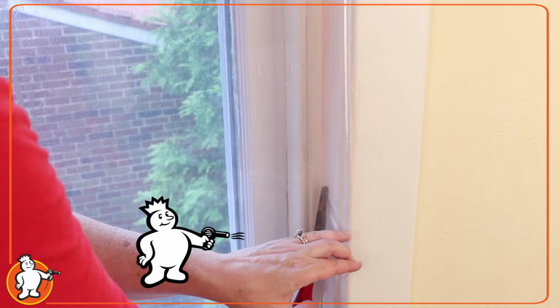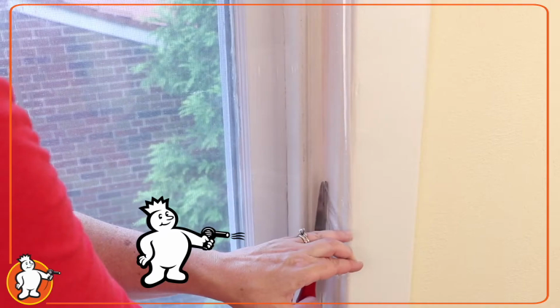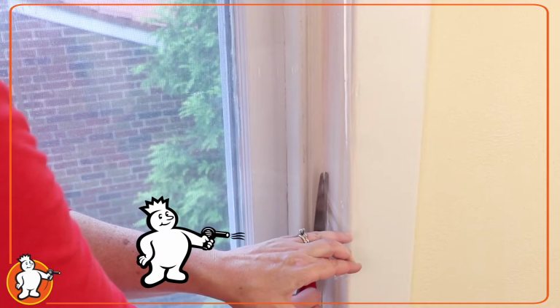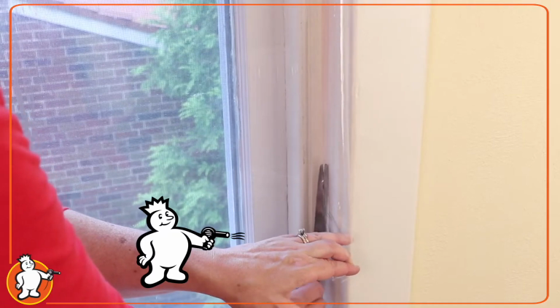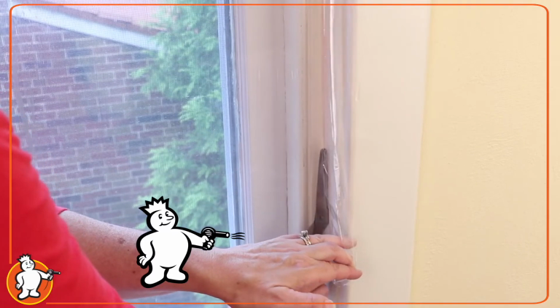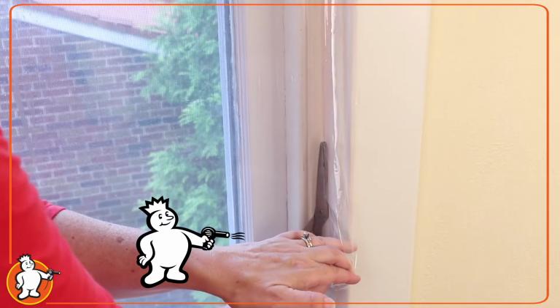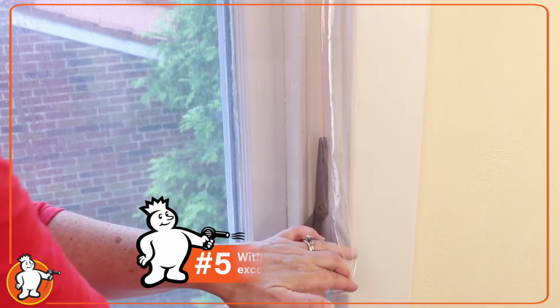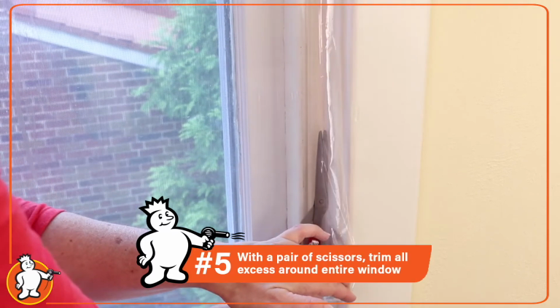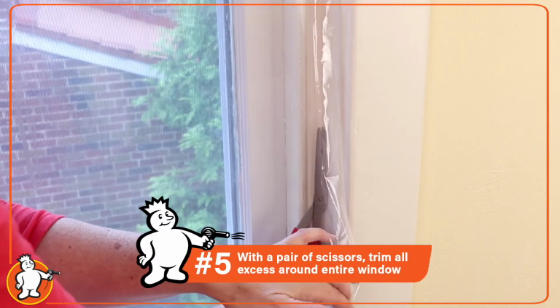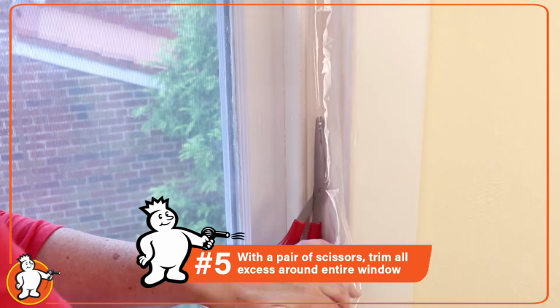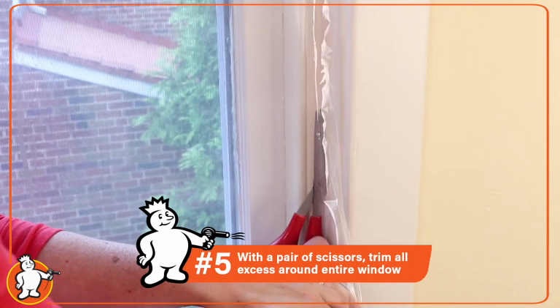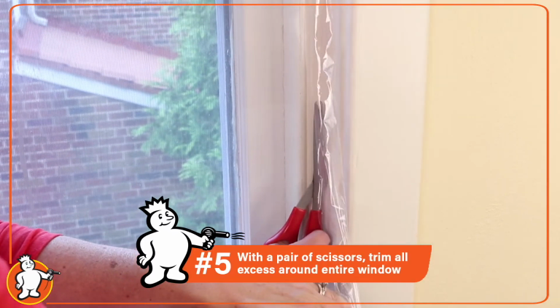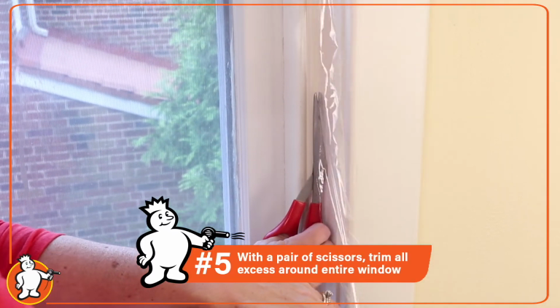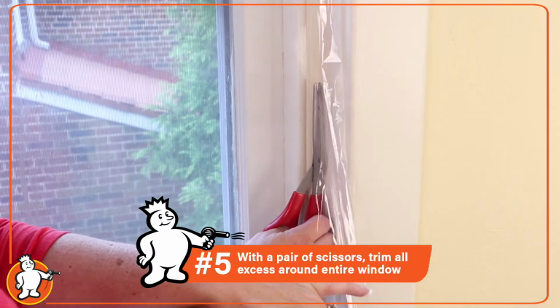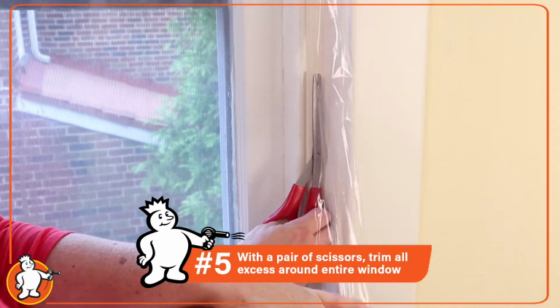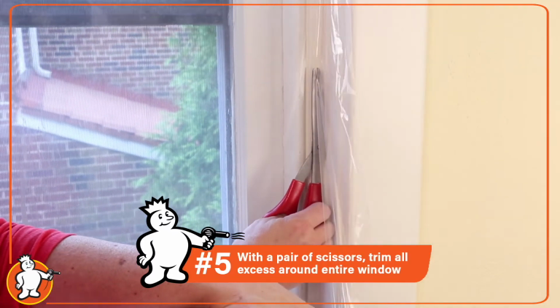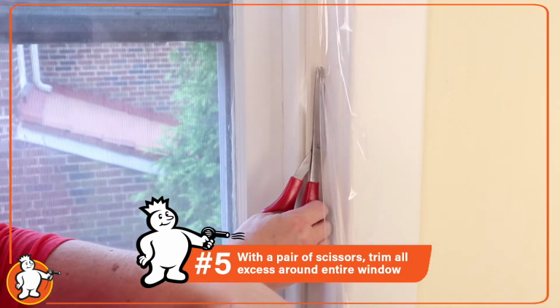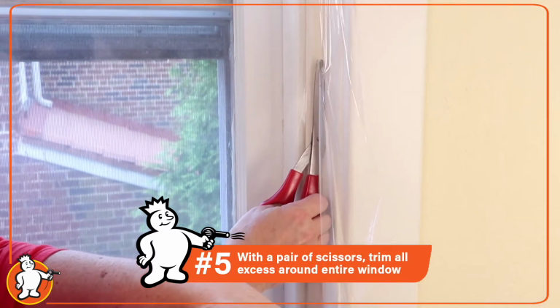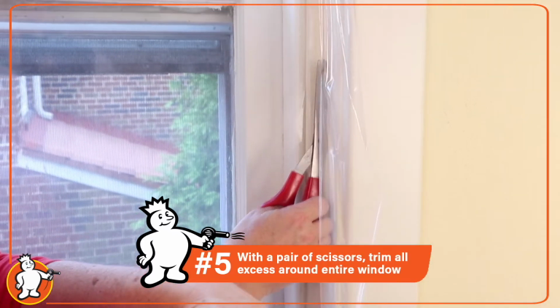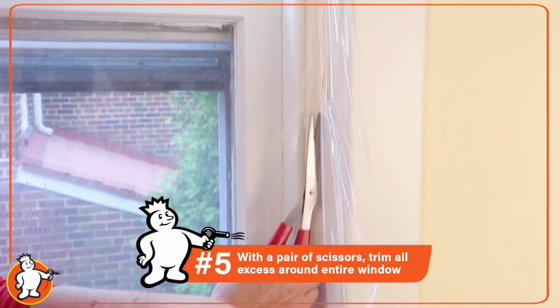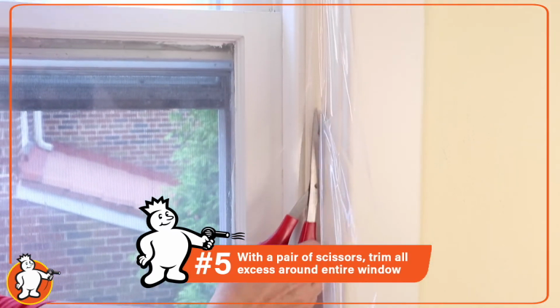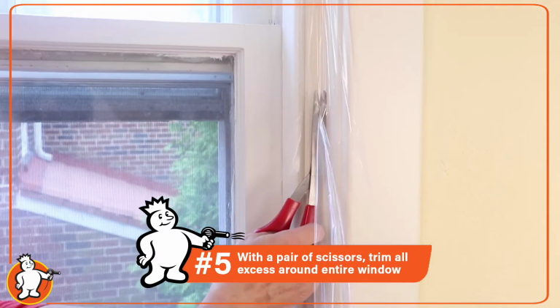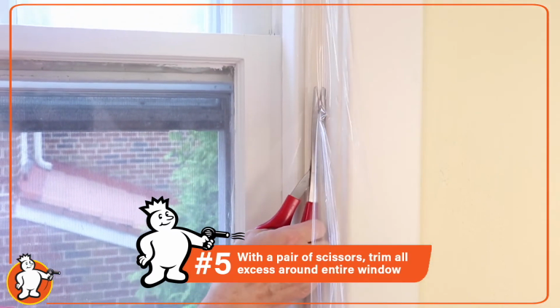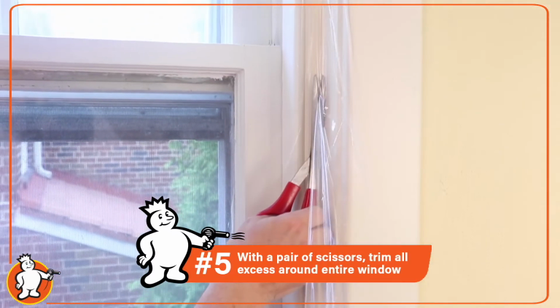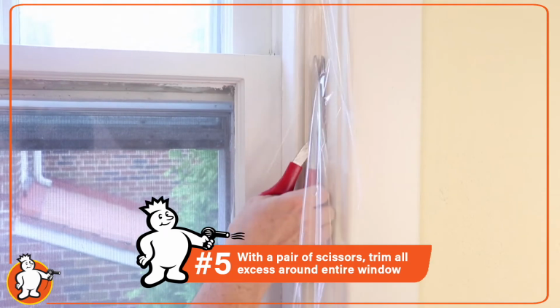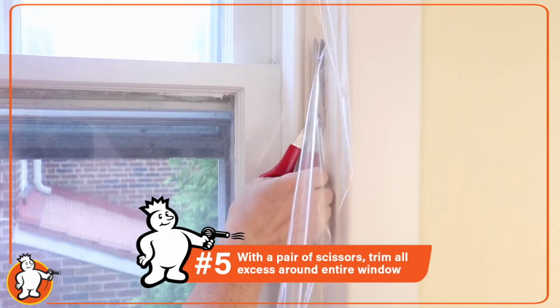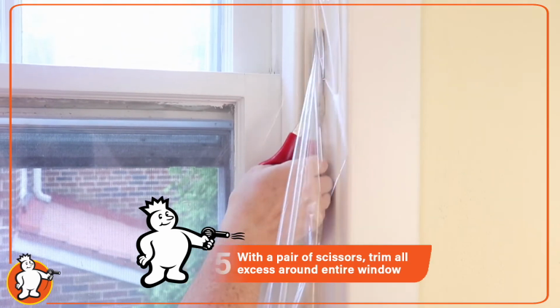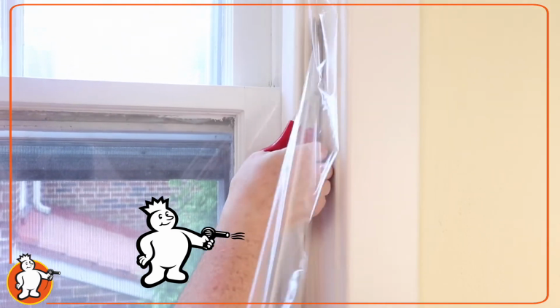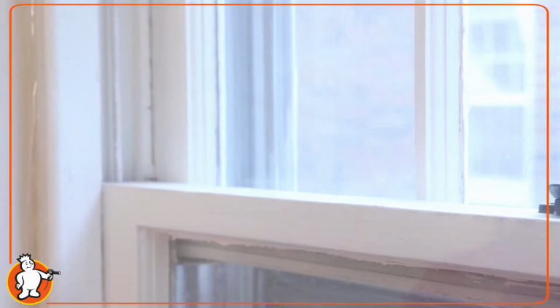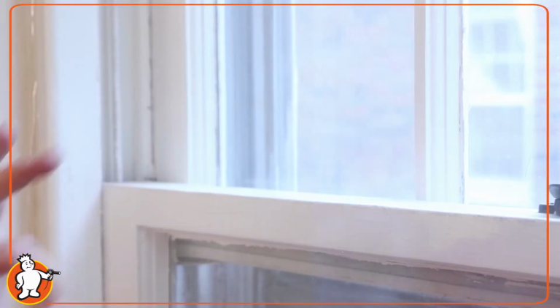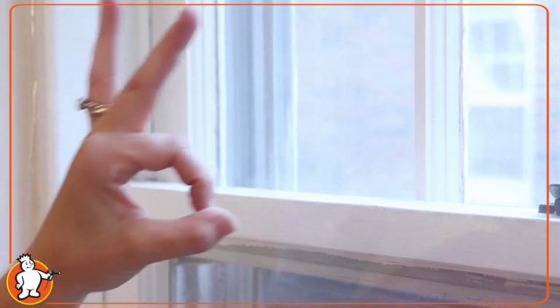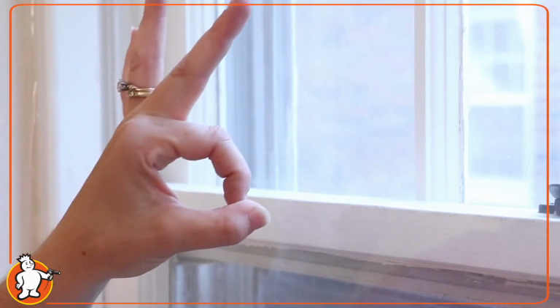Take your scissors and trim away the excess so you have a nice, neat, clean look around your window.